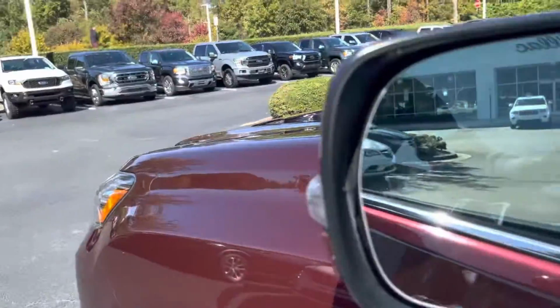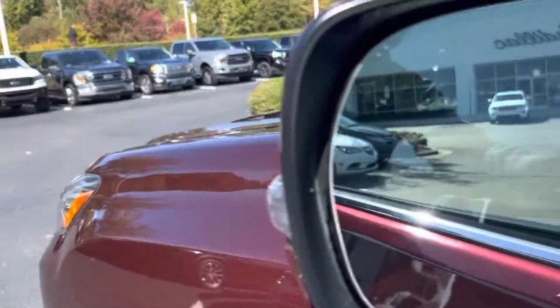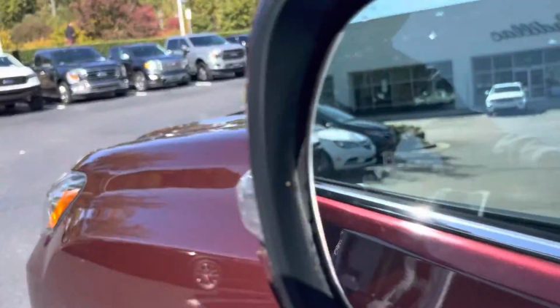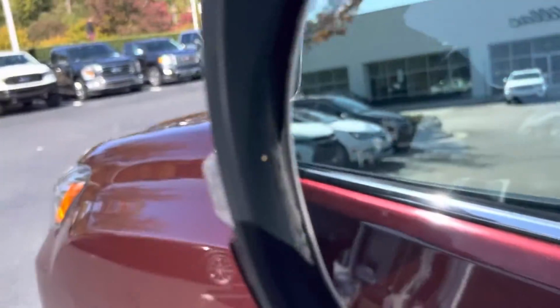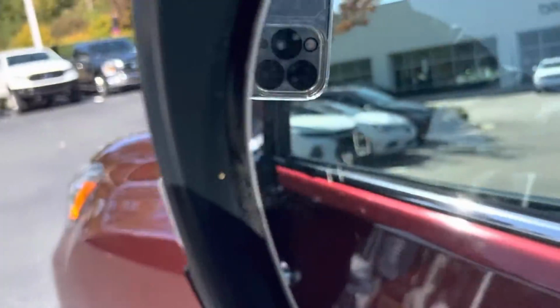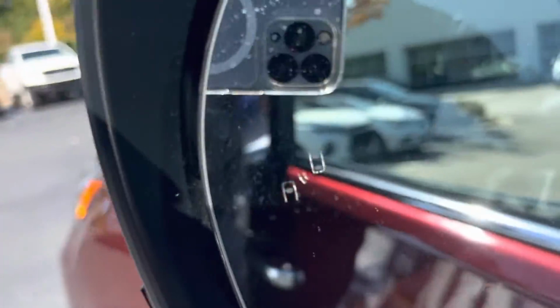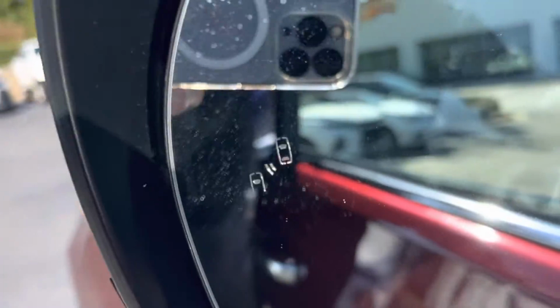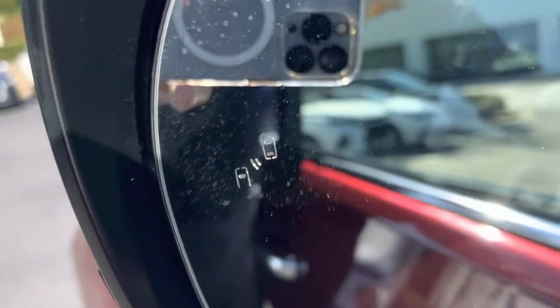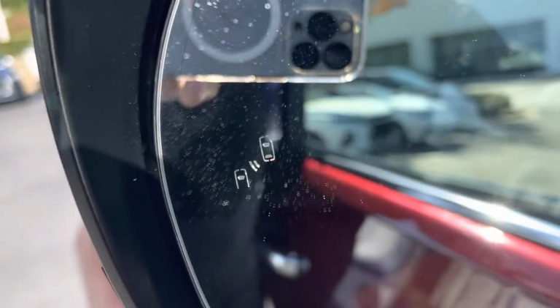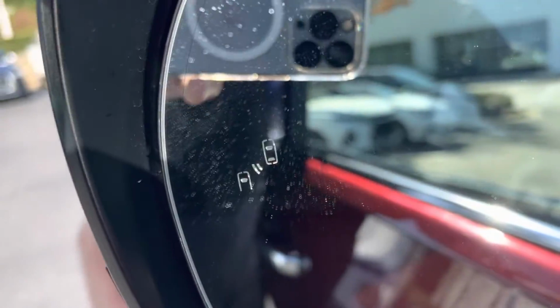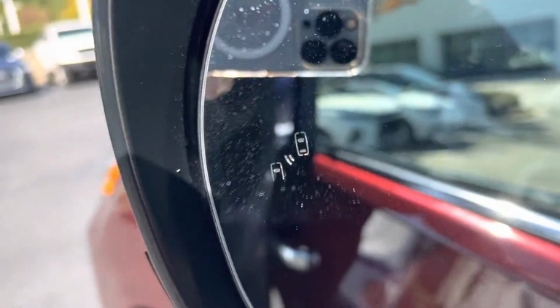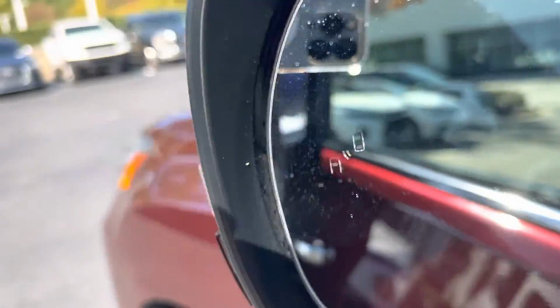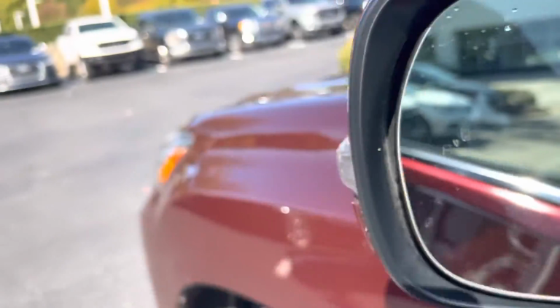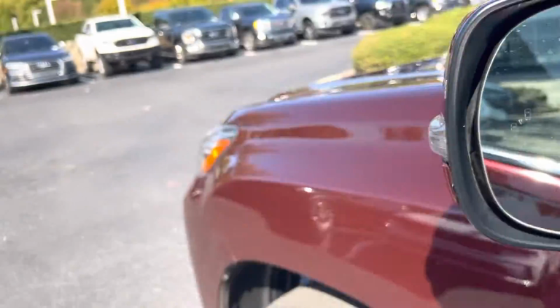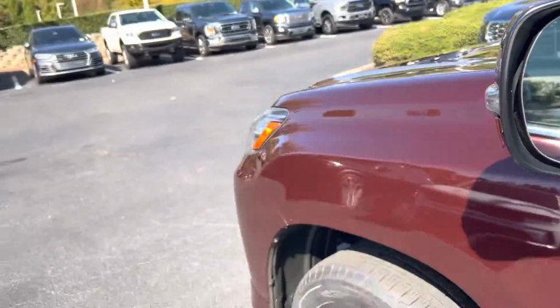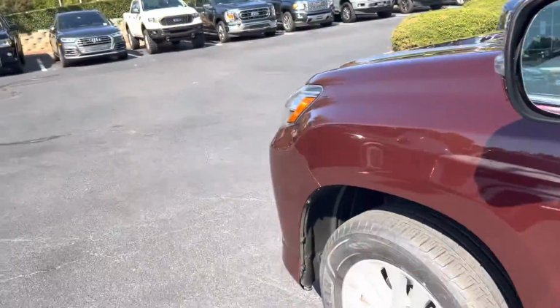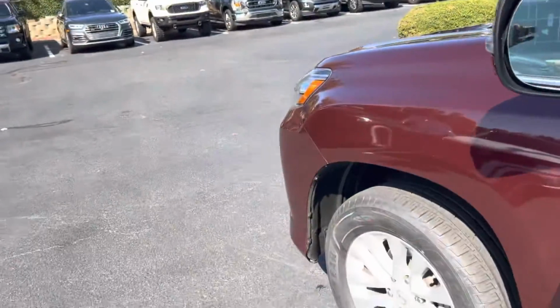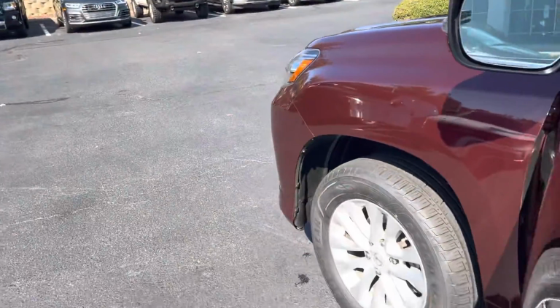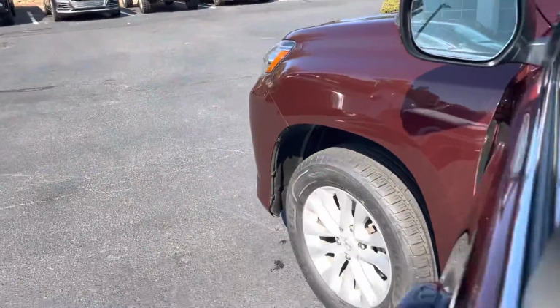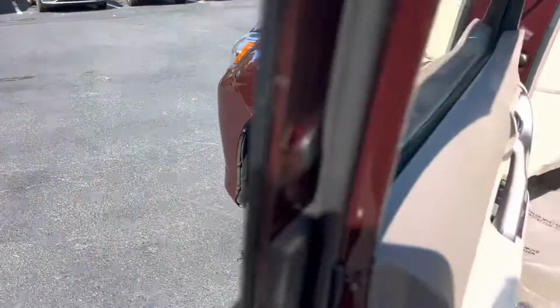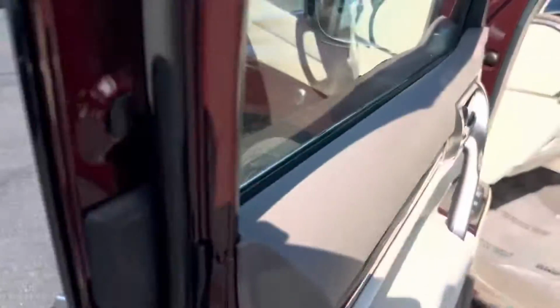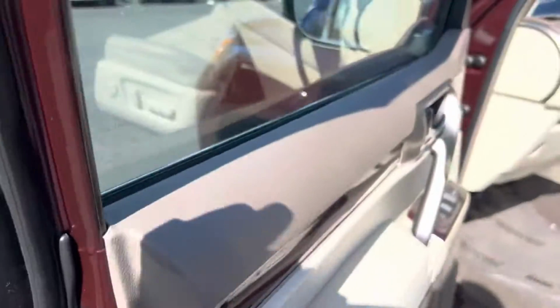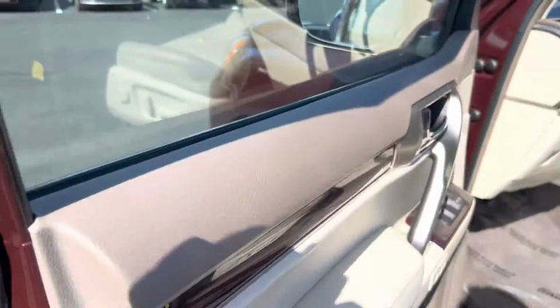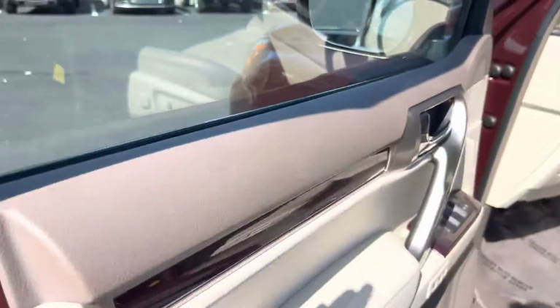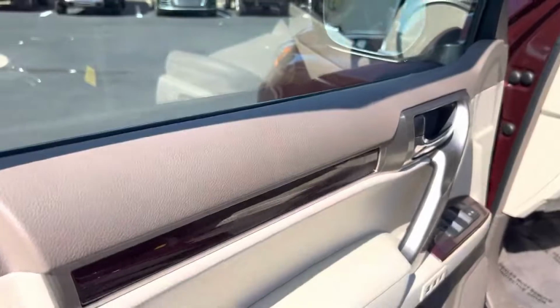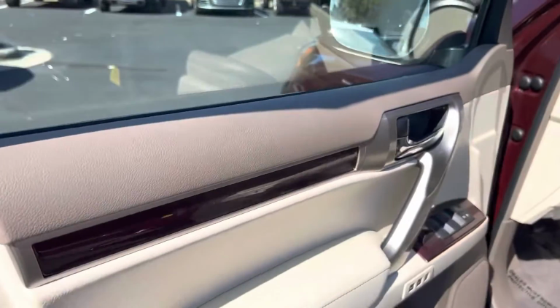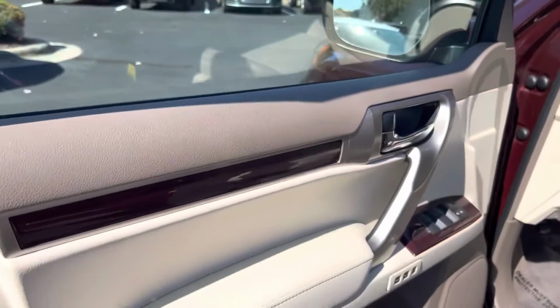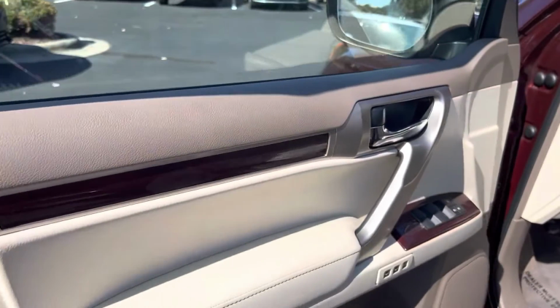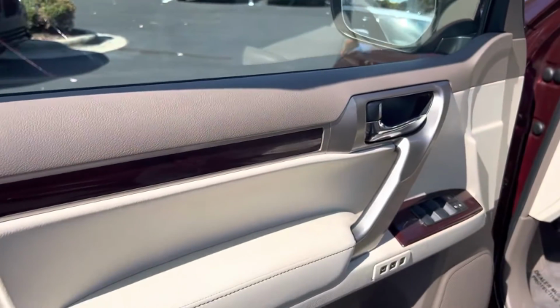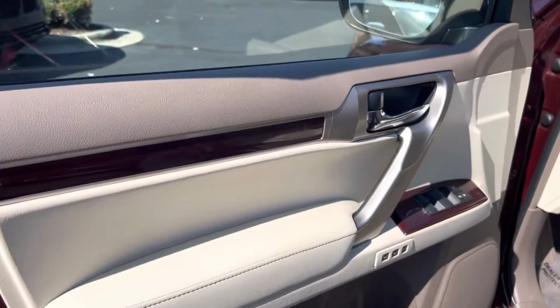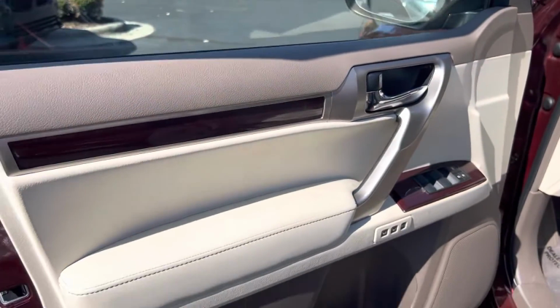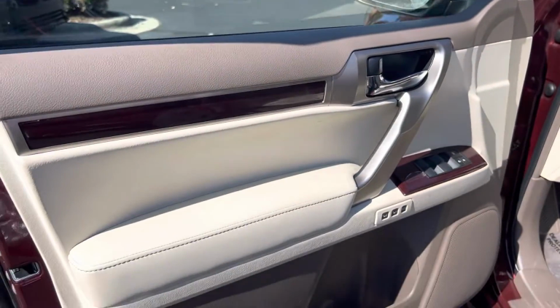All your safety features are here — you can see the blind spot detection indicators in the mirror. So it's got all the safety features.